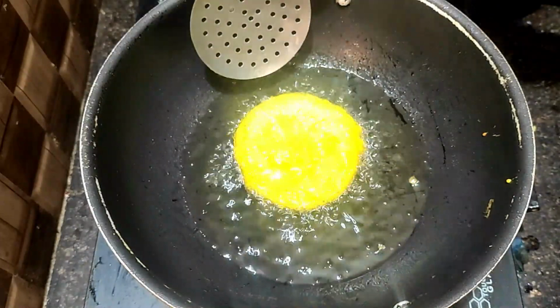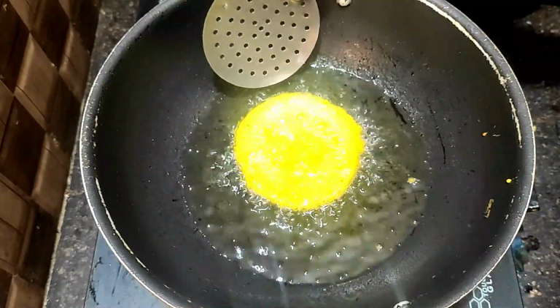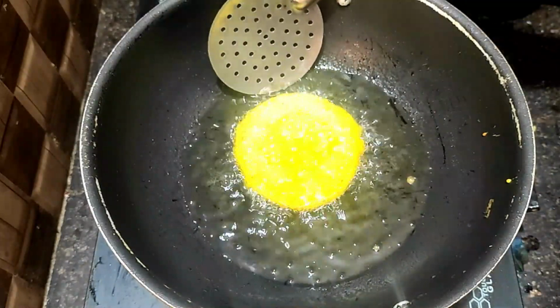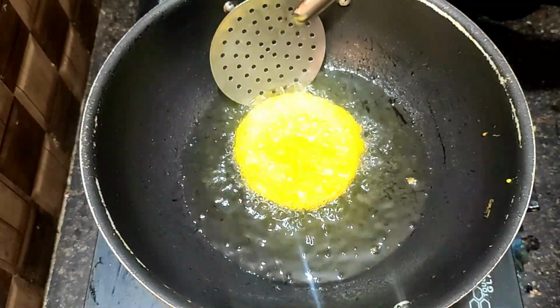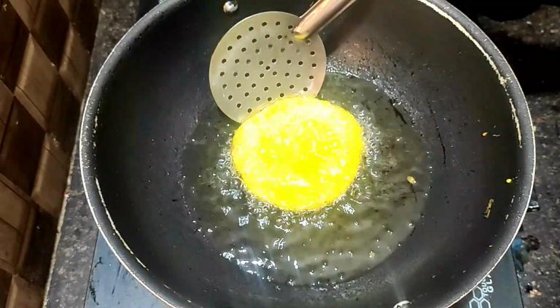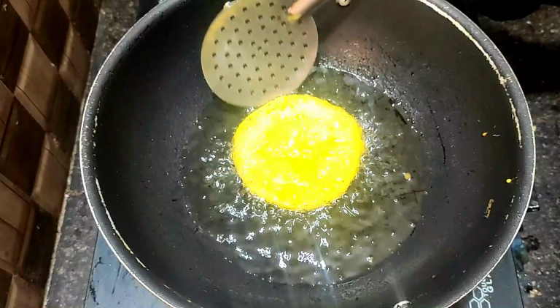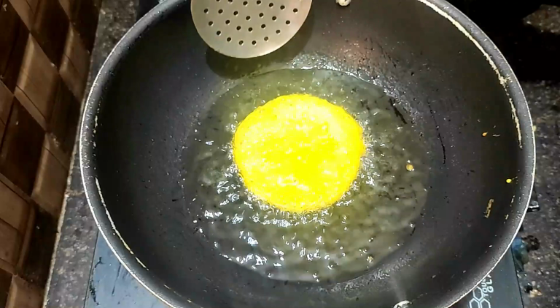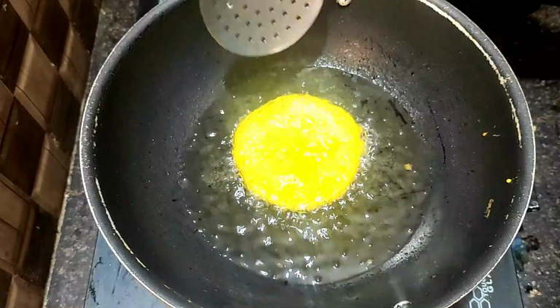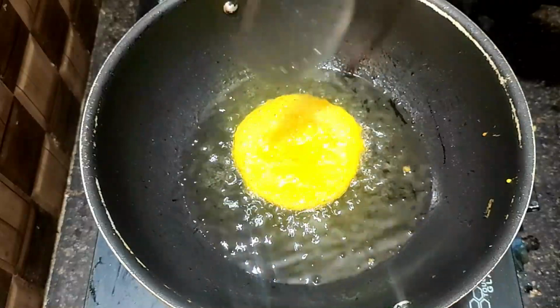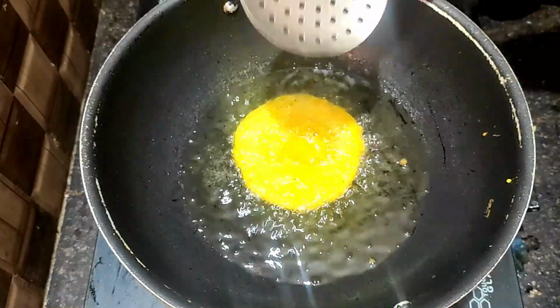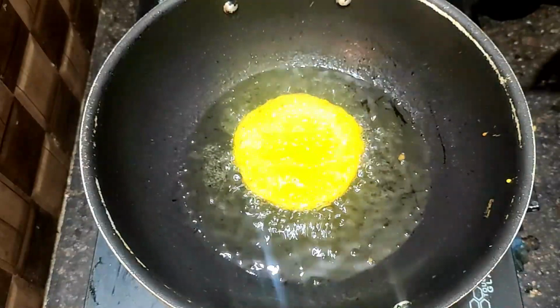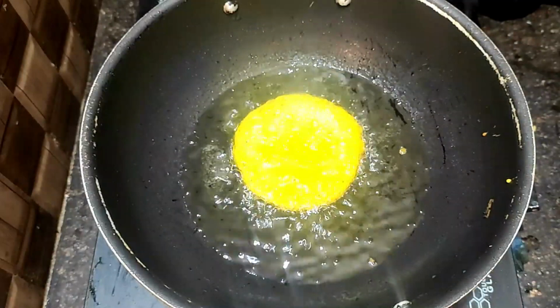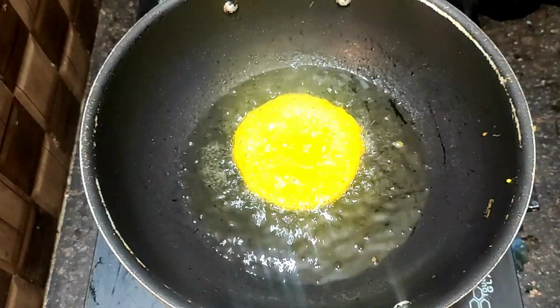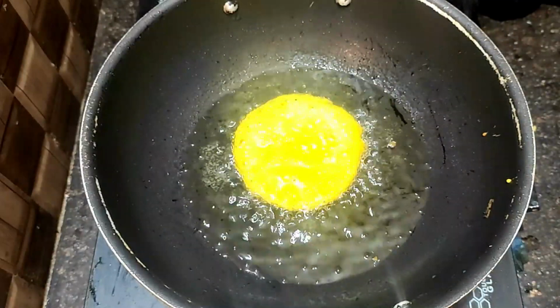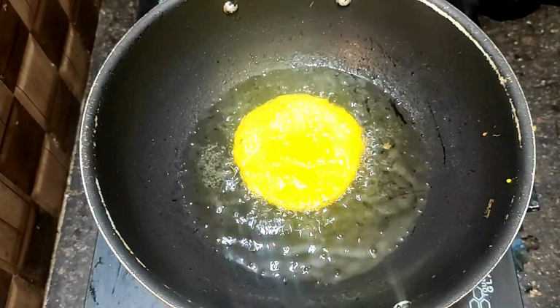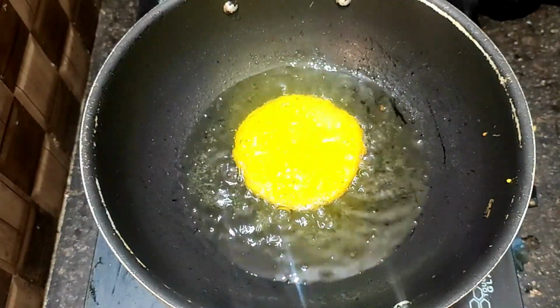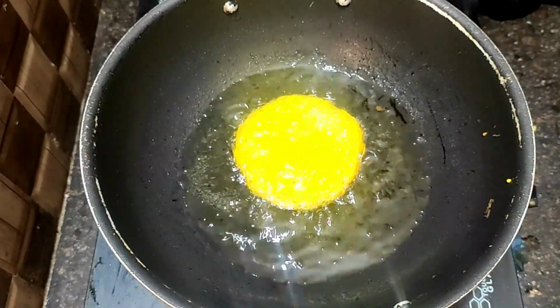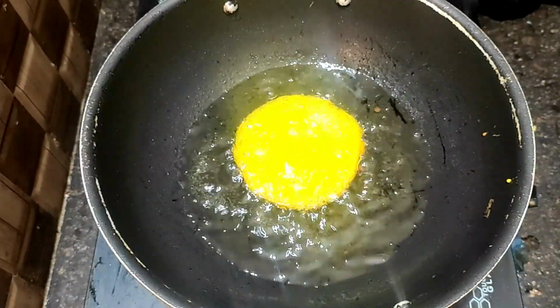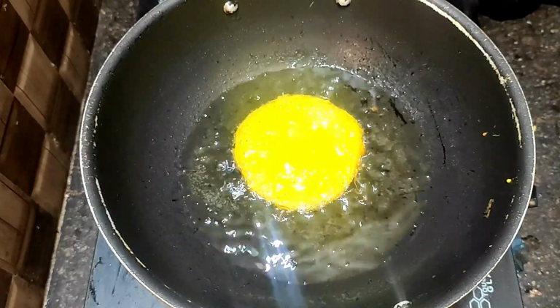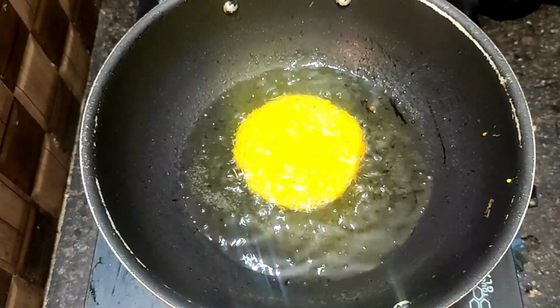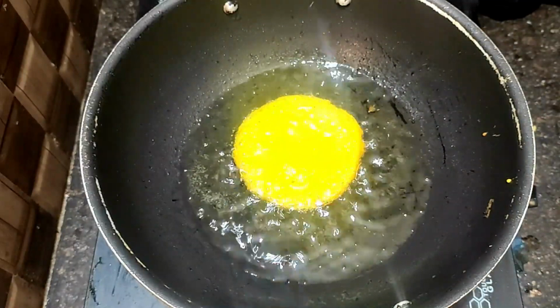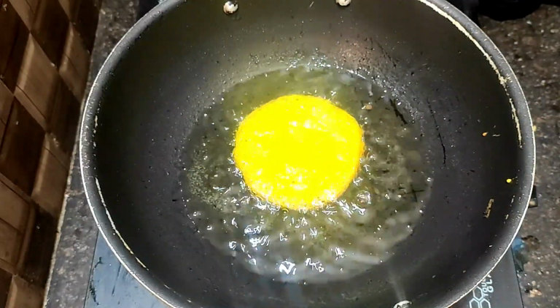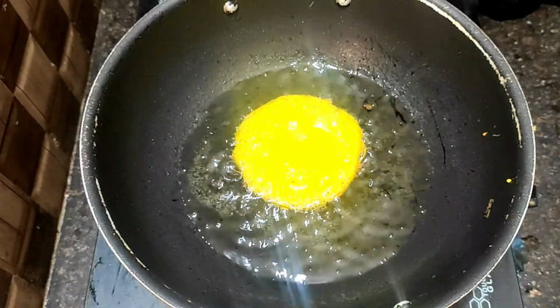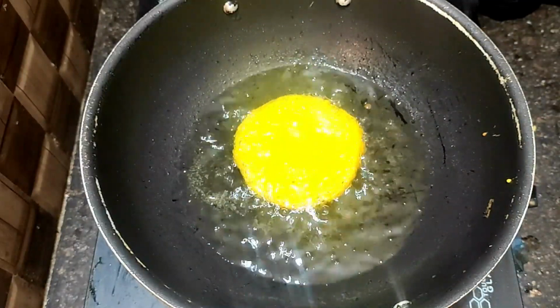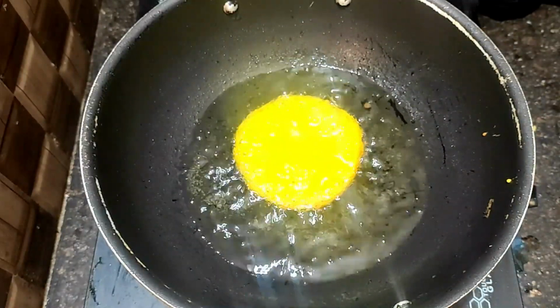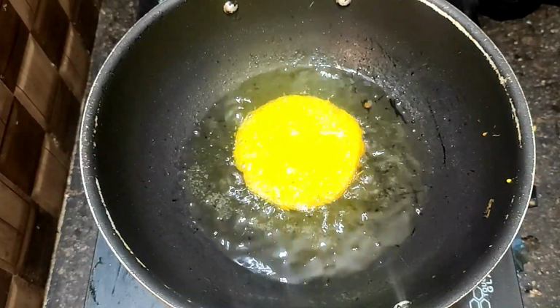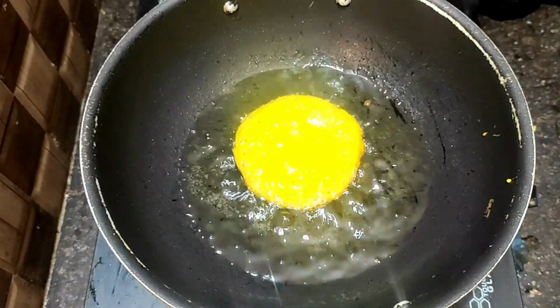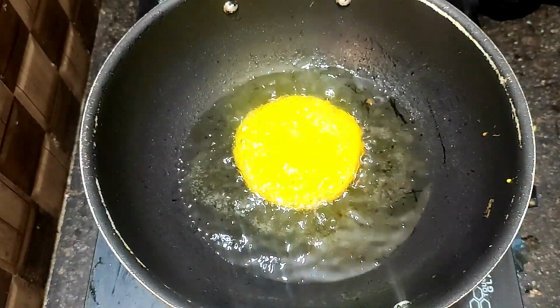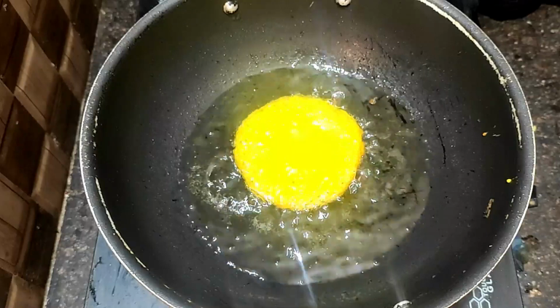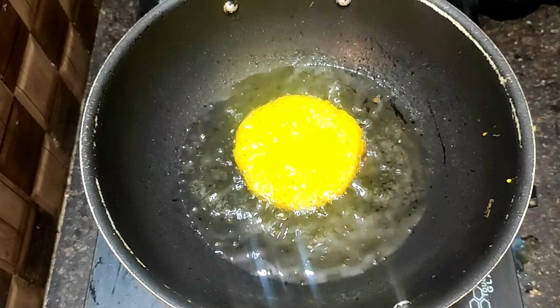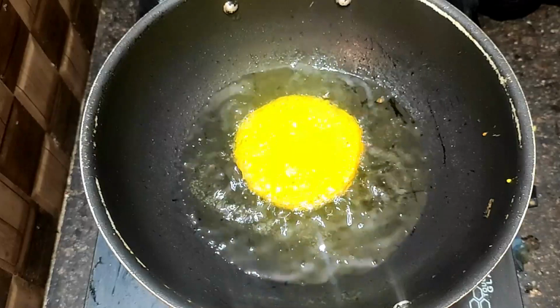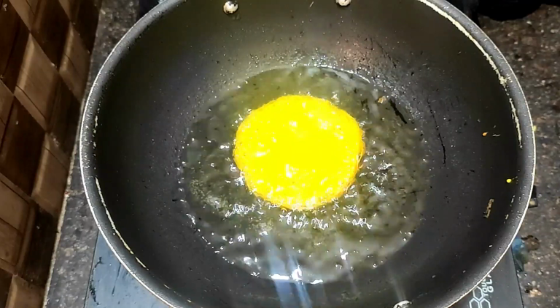I will use this non-stick pan. You can use the same way. You can use this pan to add the dip.